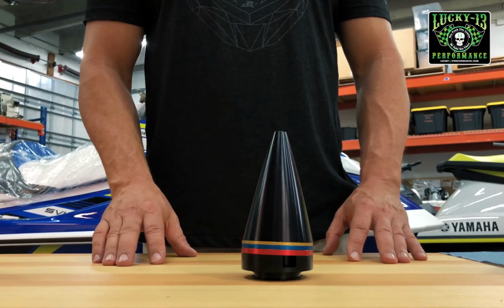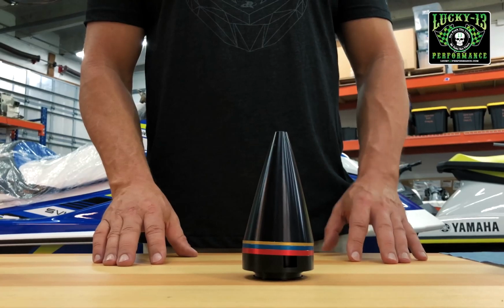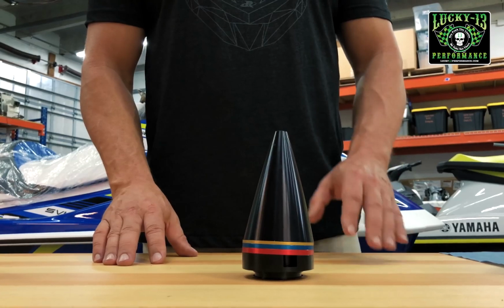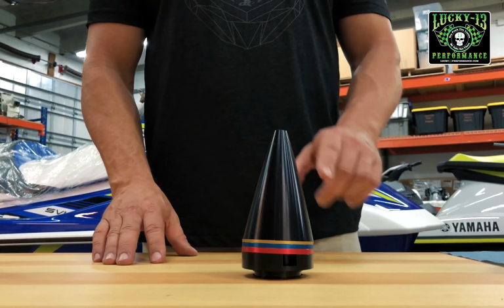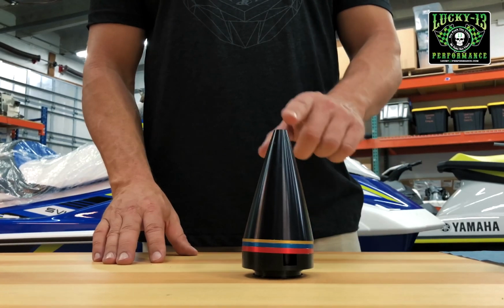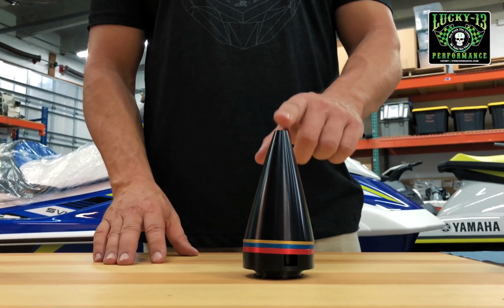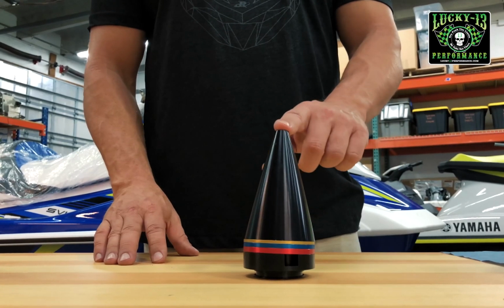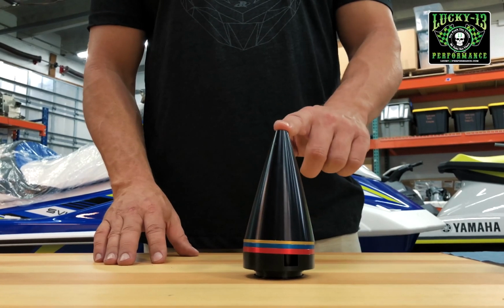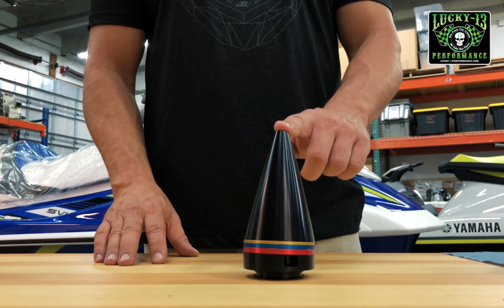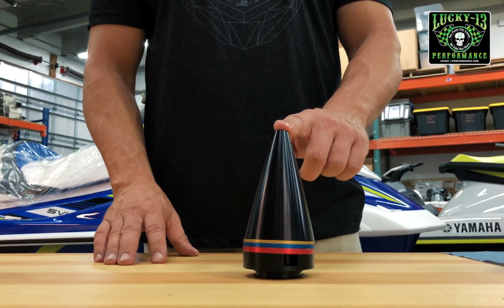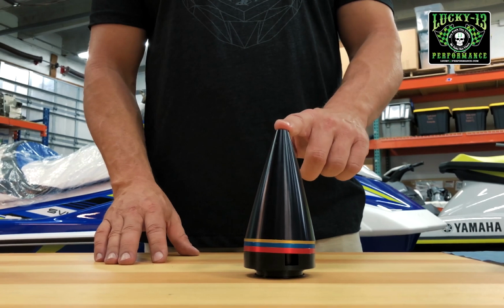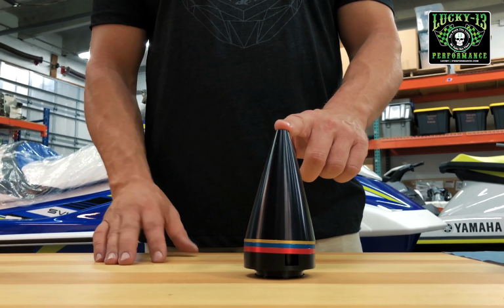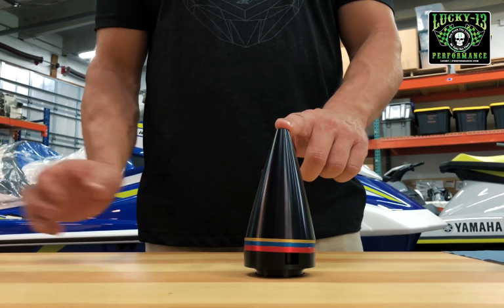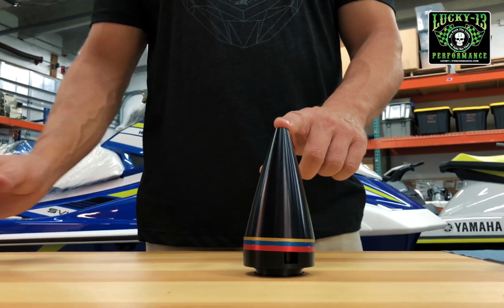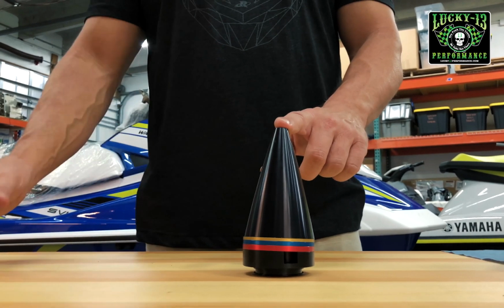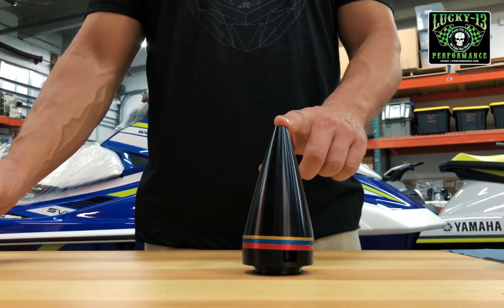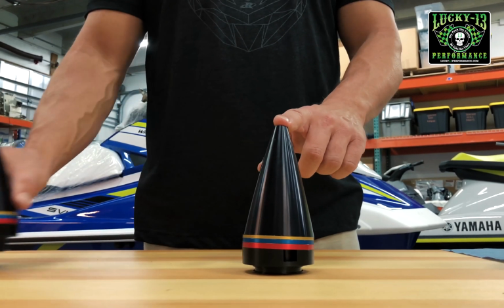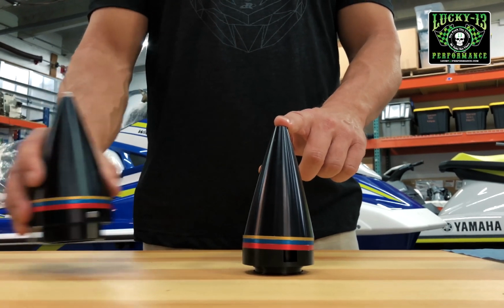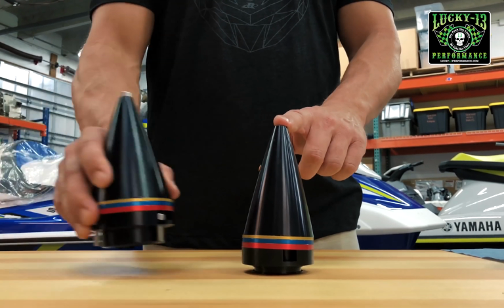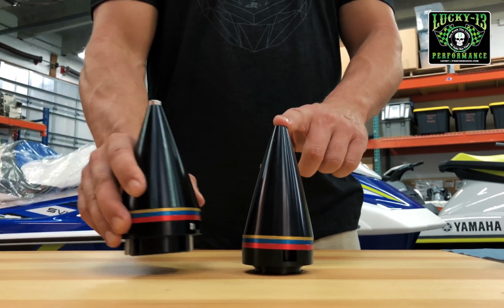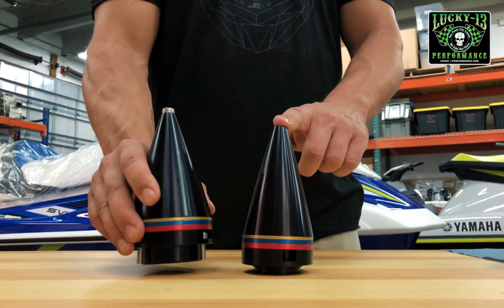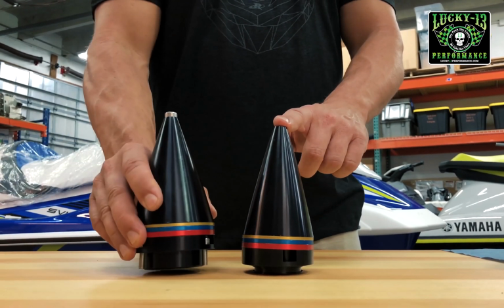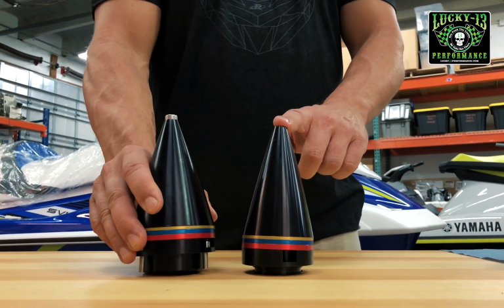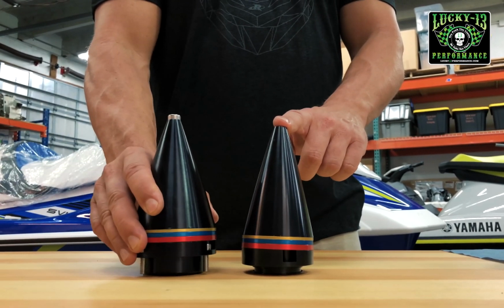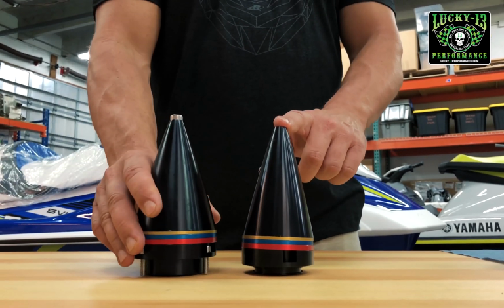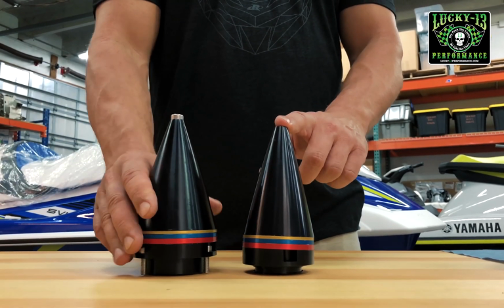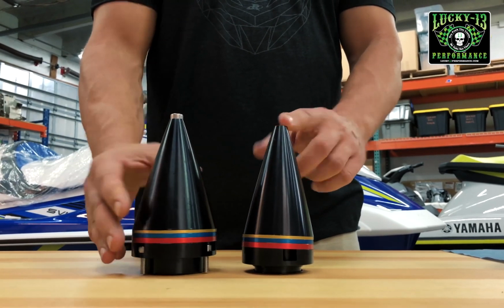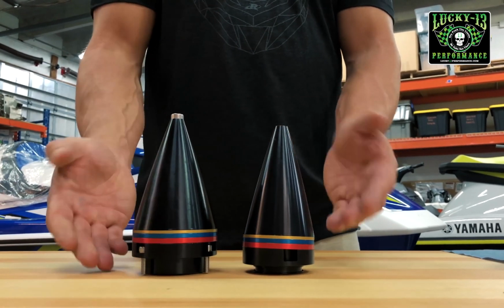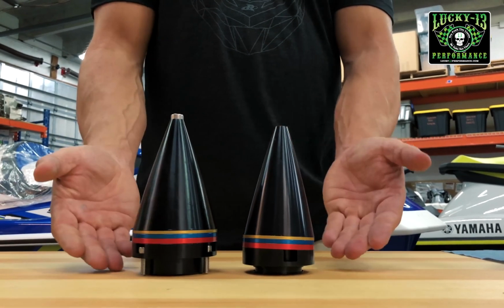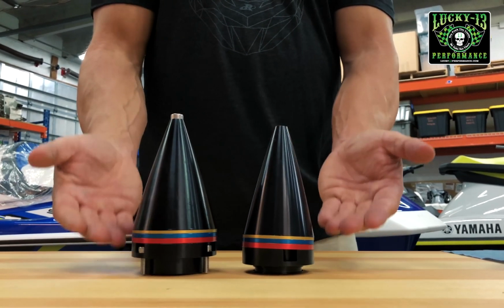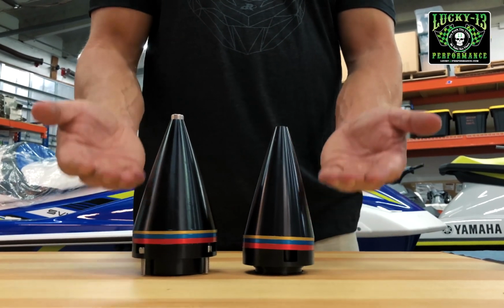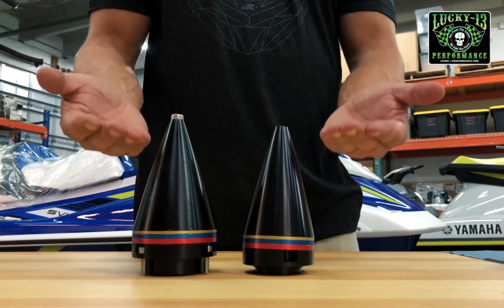The Kawasaki cone is angled, unlike the SIDU cone, which is straight.